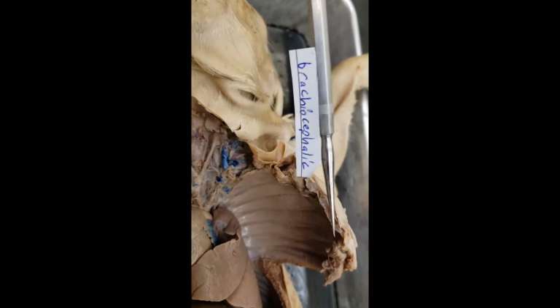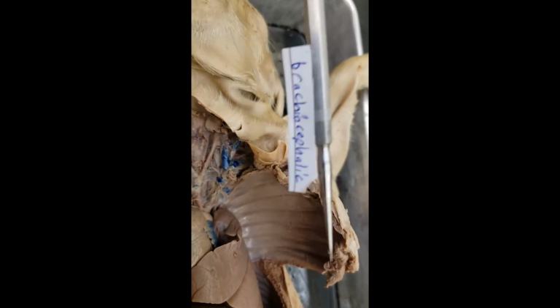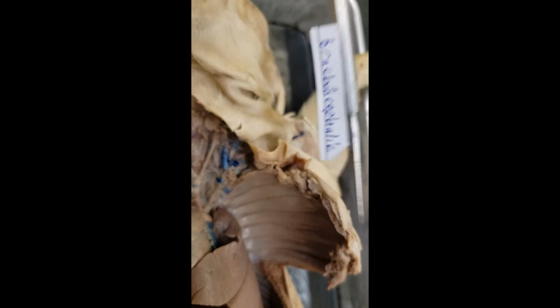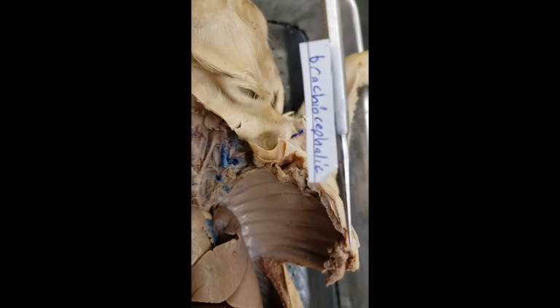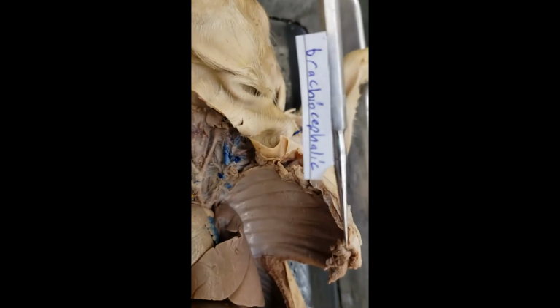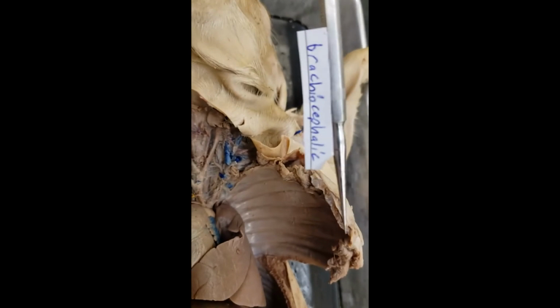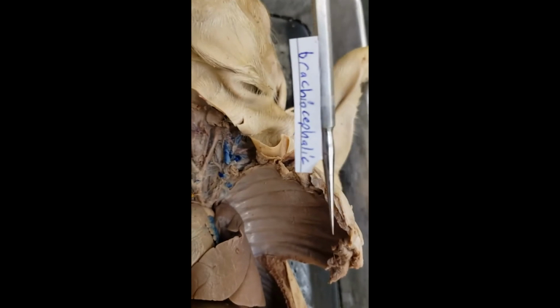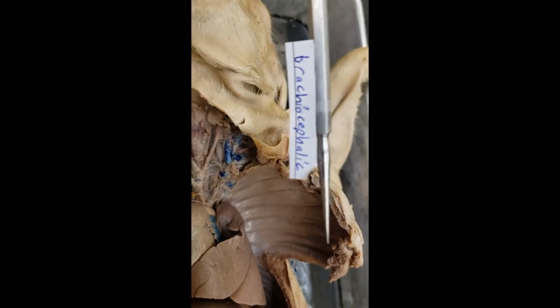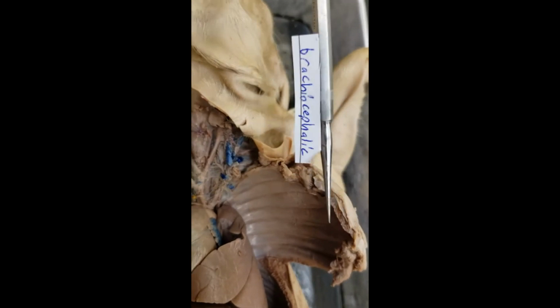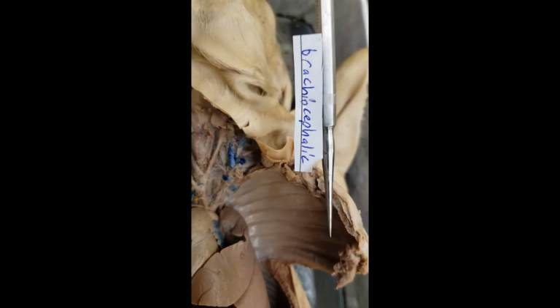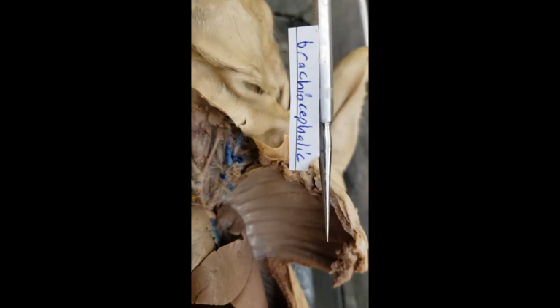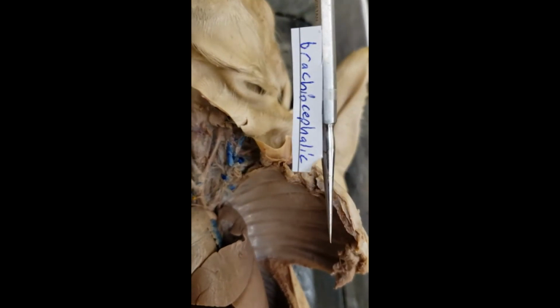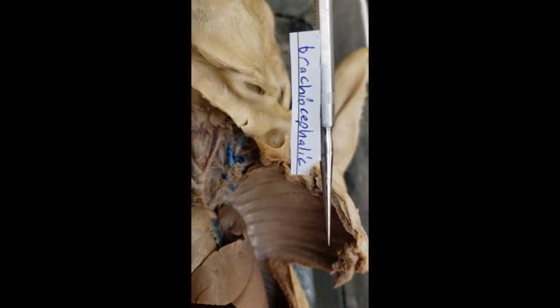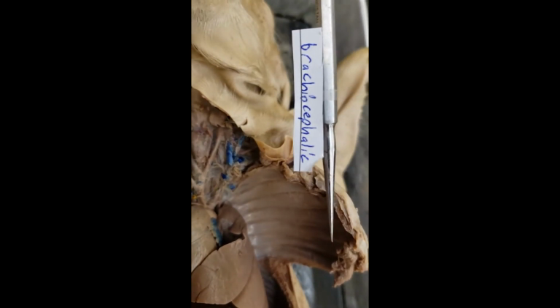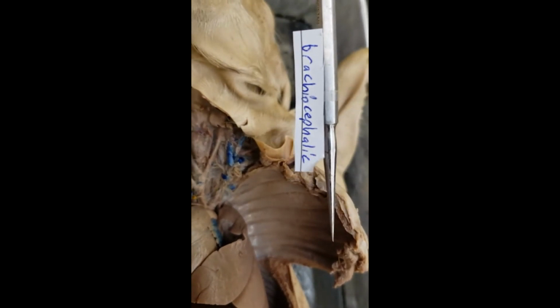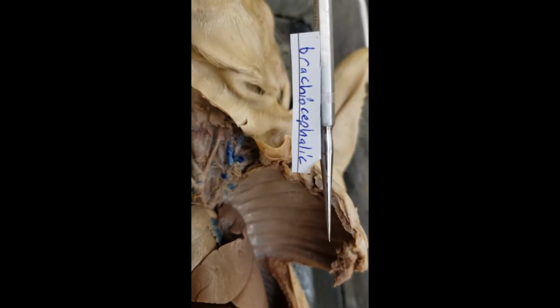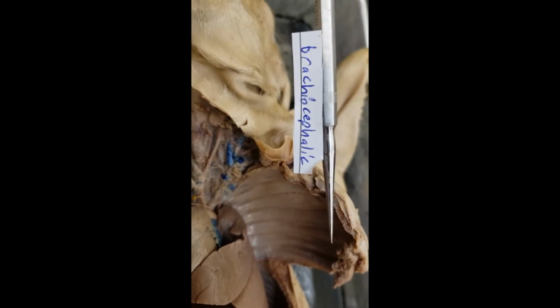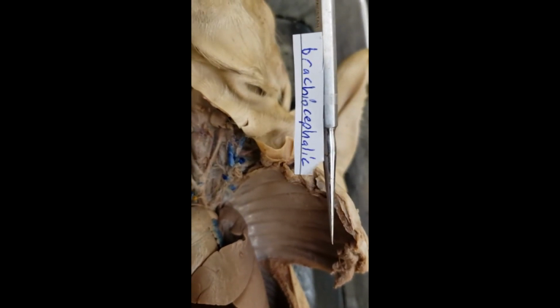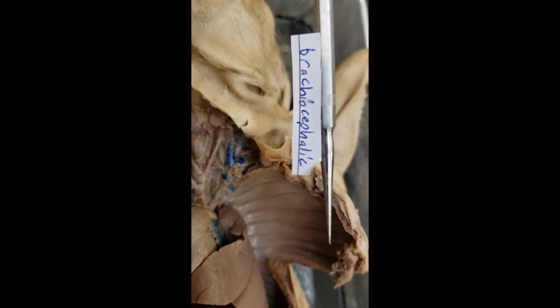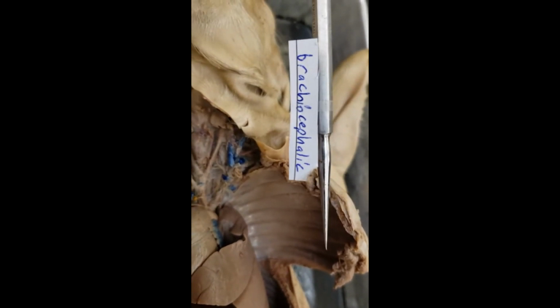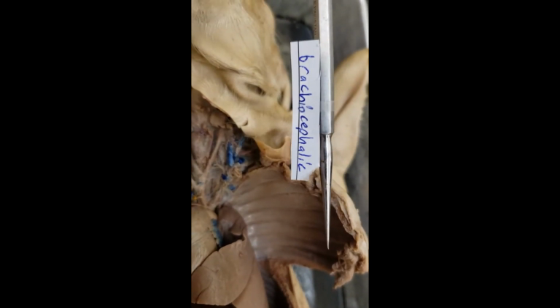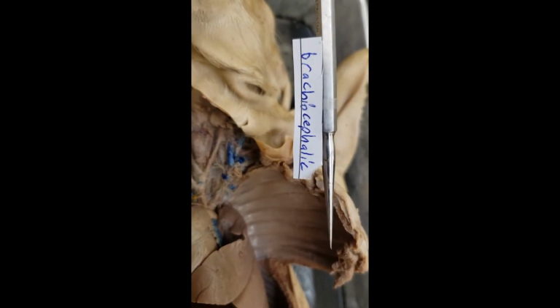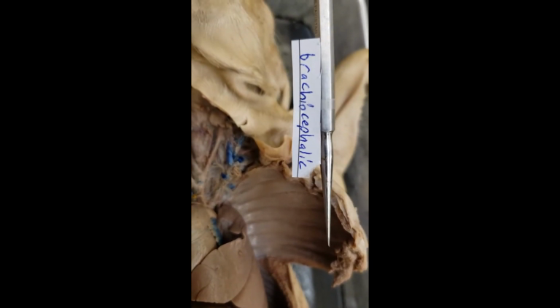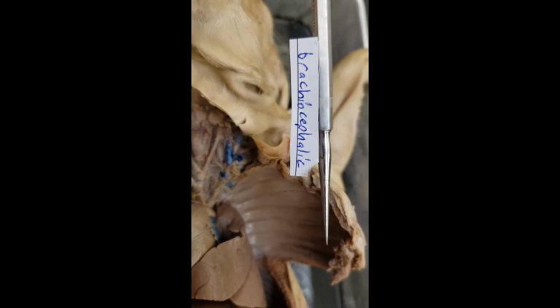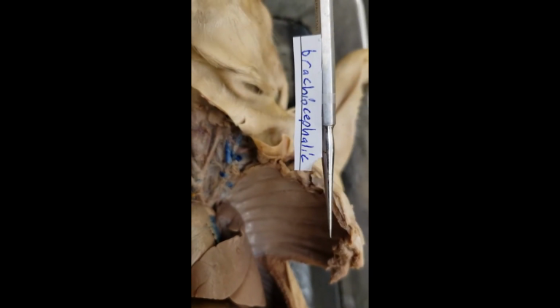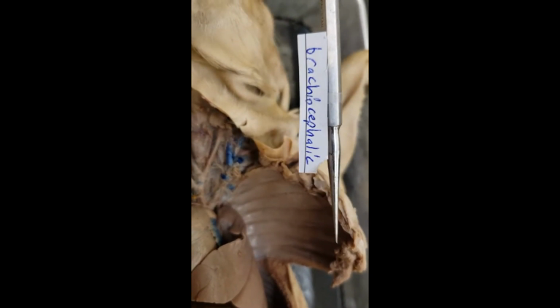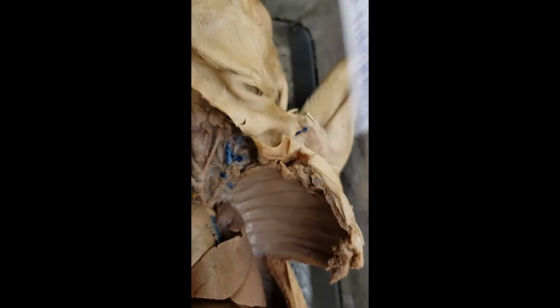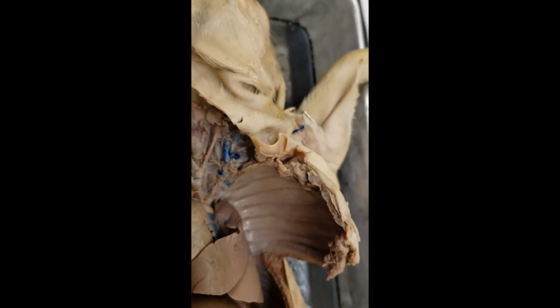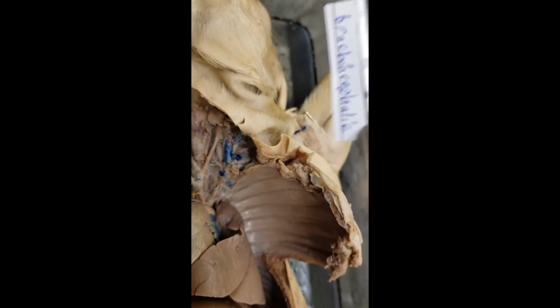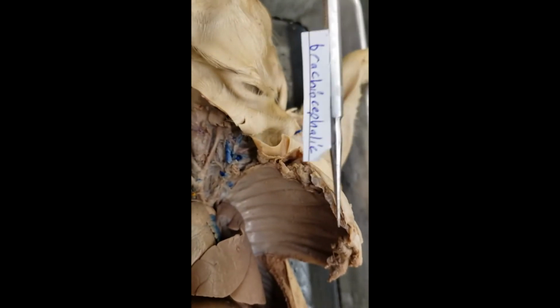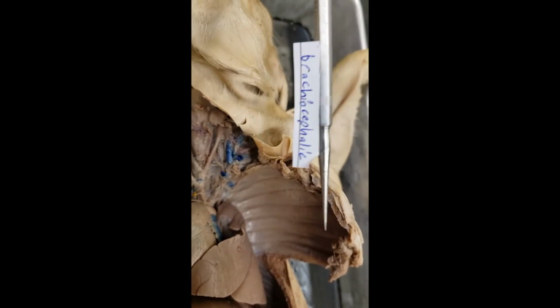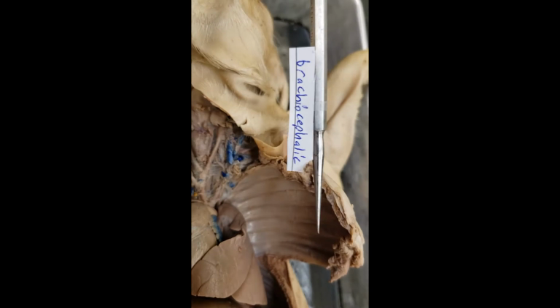Brachiocephalic. It really just means going up to the arms and the head, which helps you remember what it is if you remember 'brachio' and 'cephalic.'